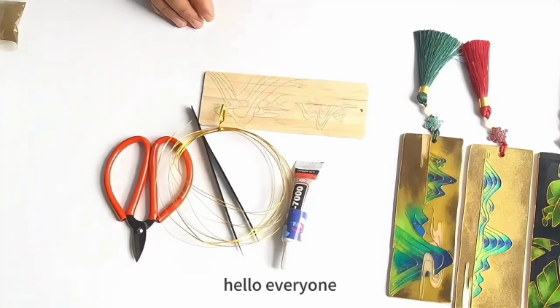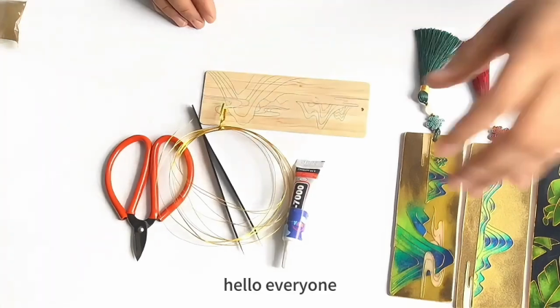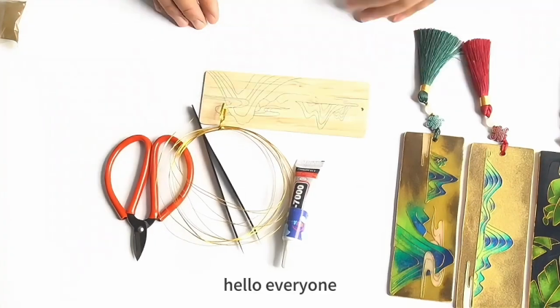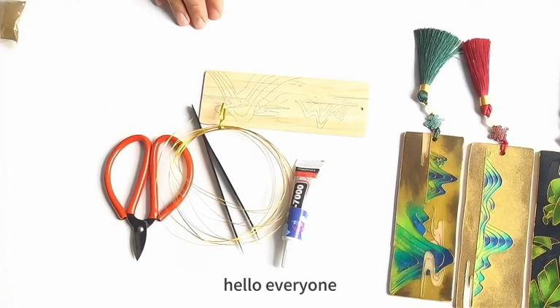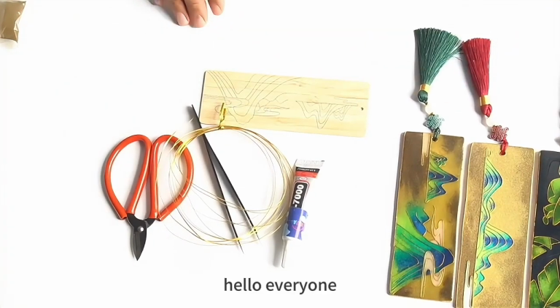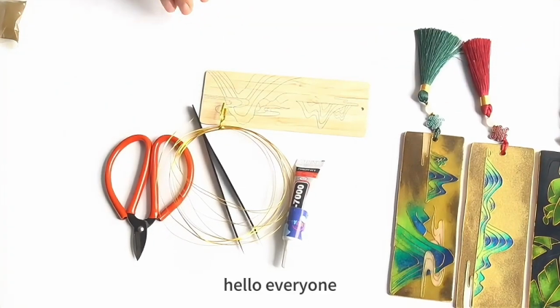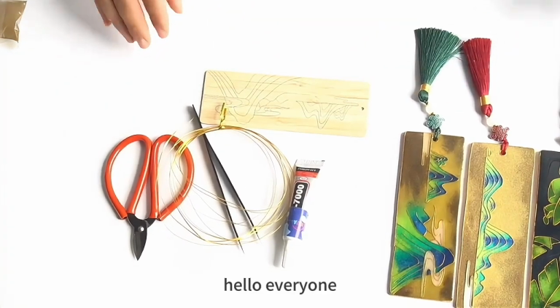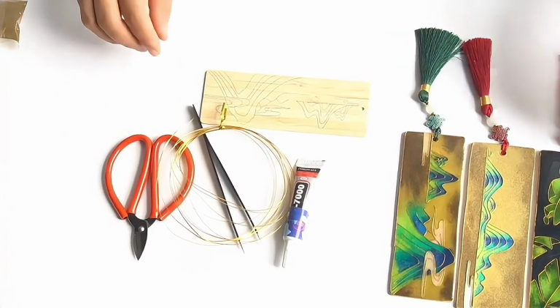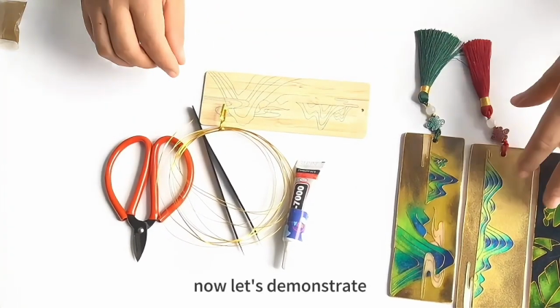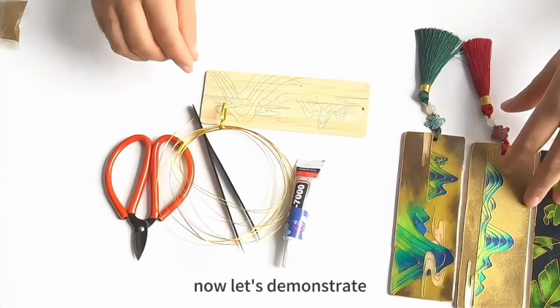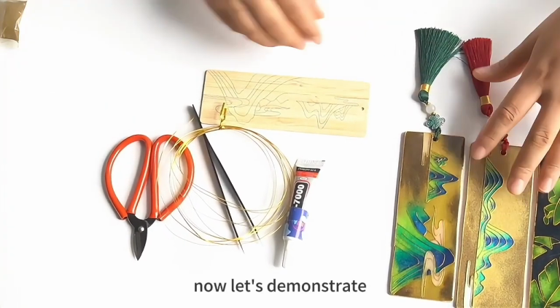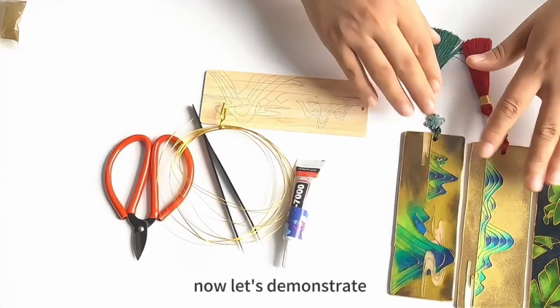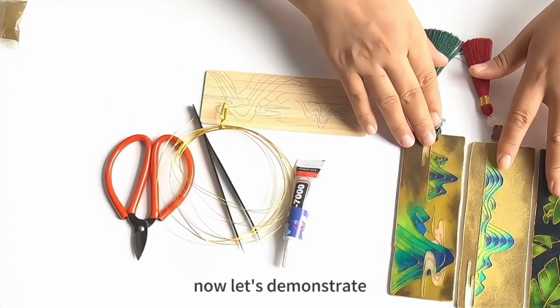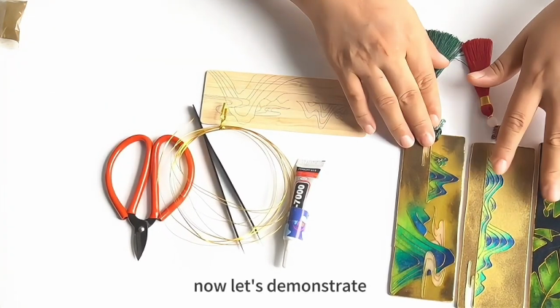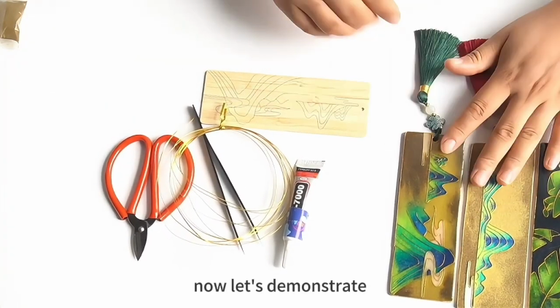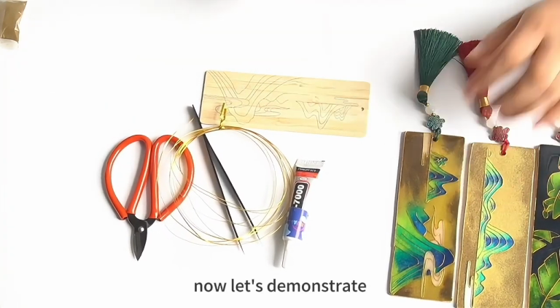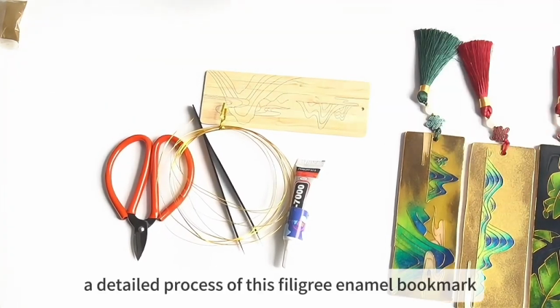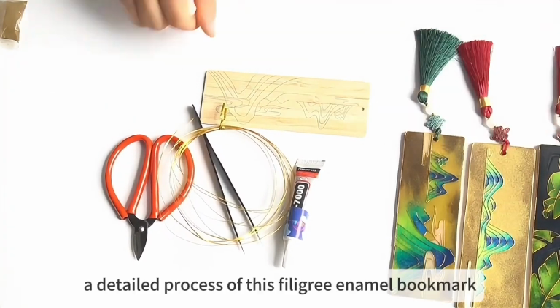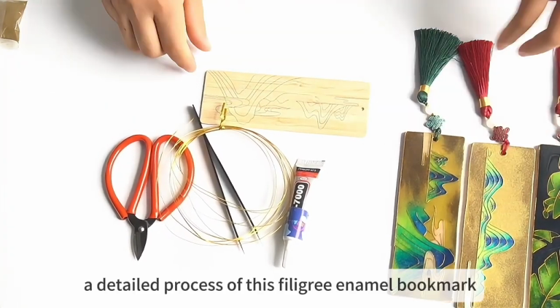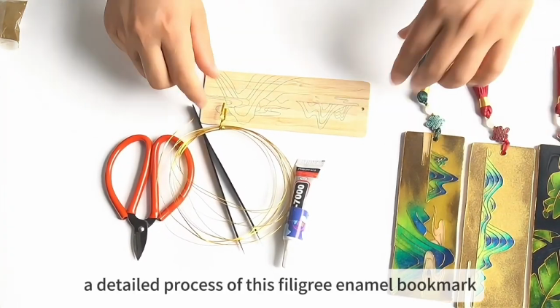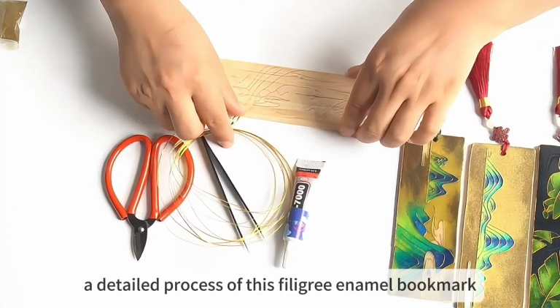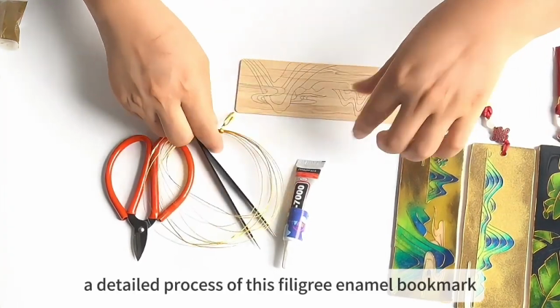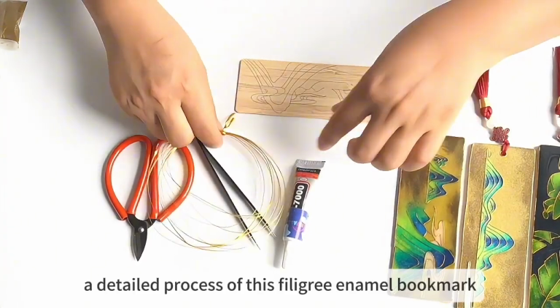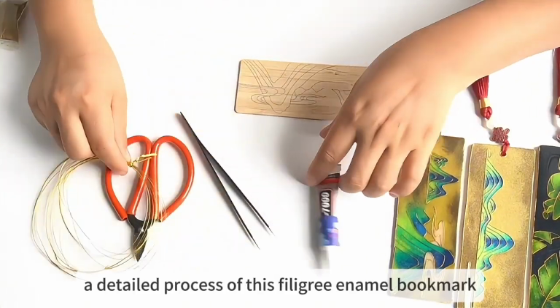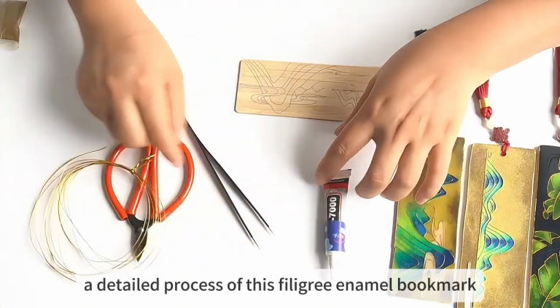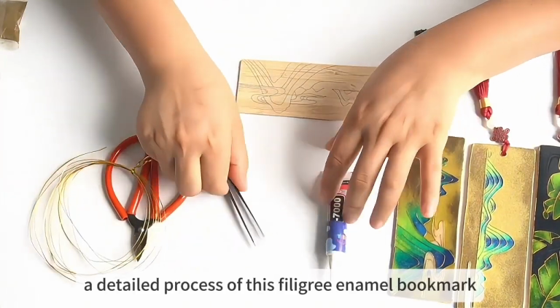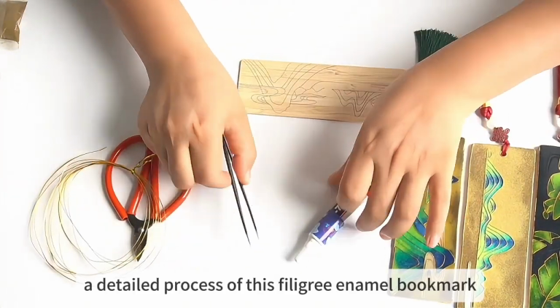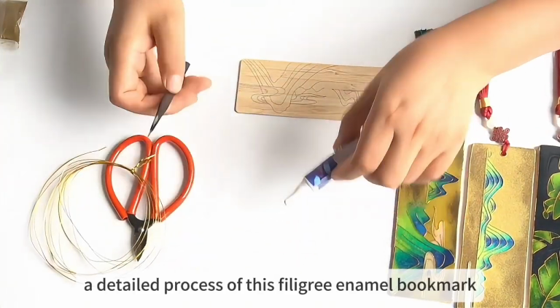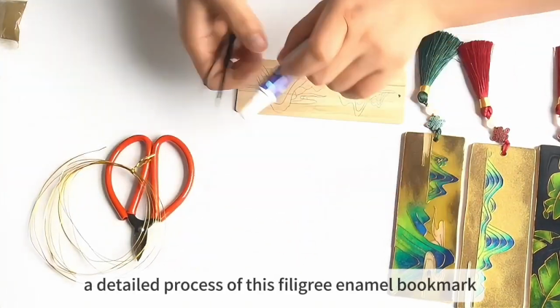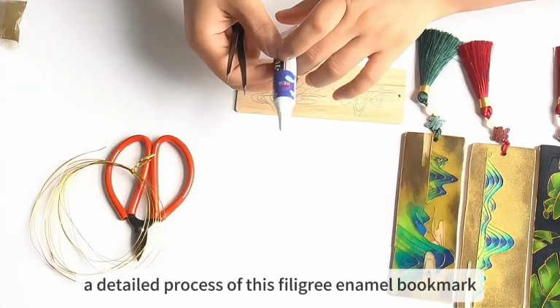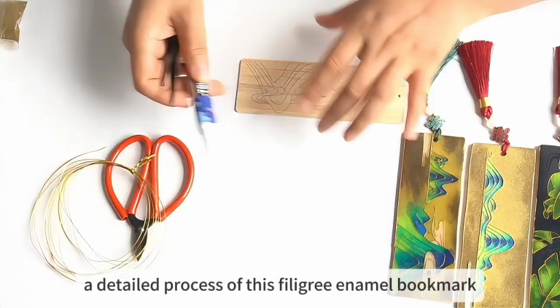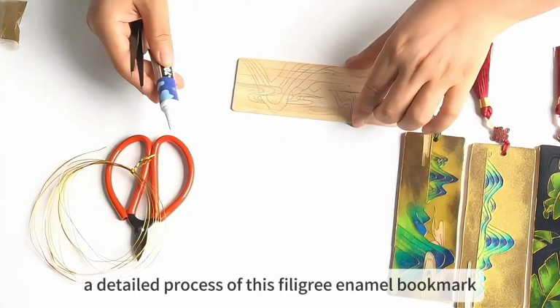Hello everyone. Now let's demonstrate a detailed process of this filigree enamel bookmark.